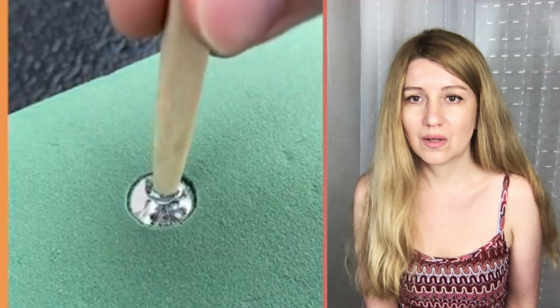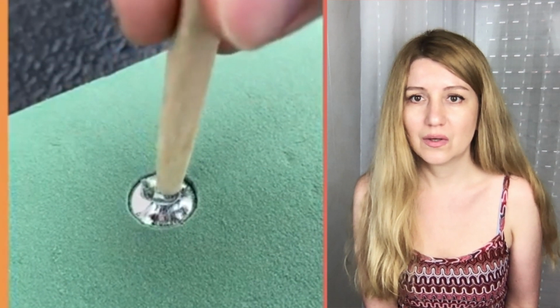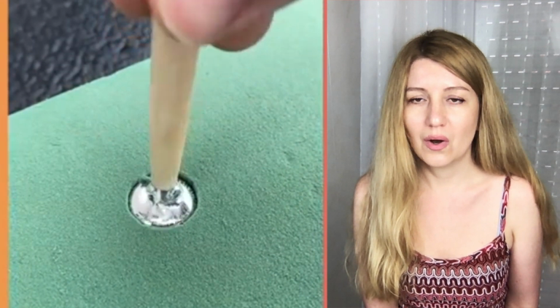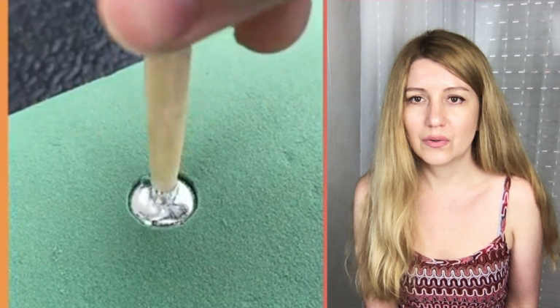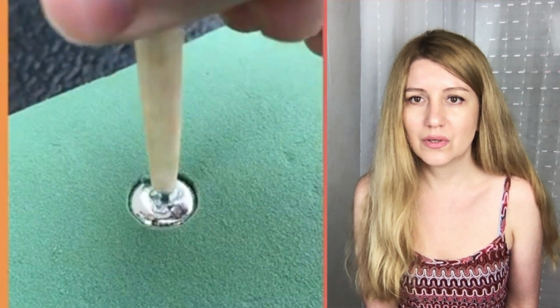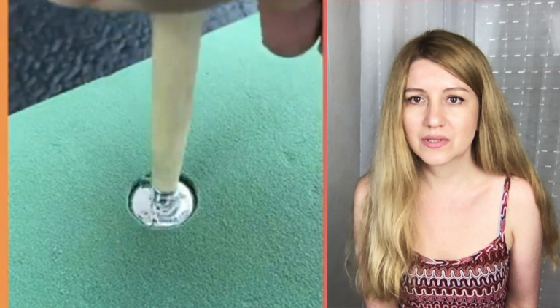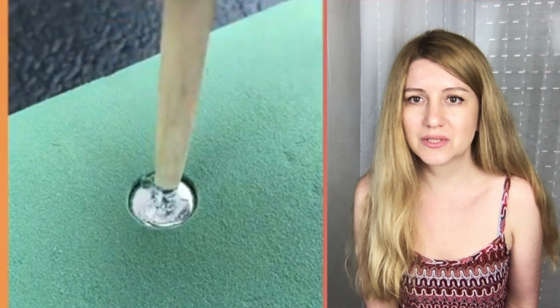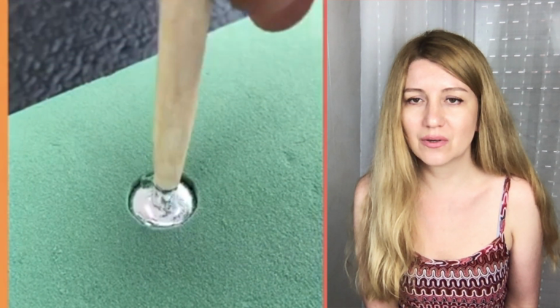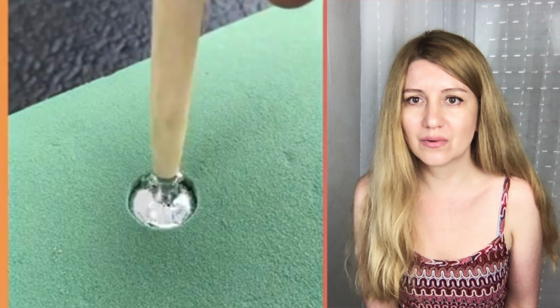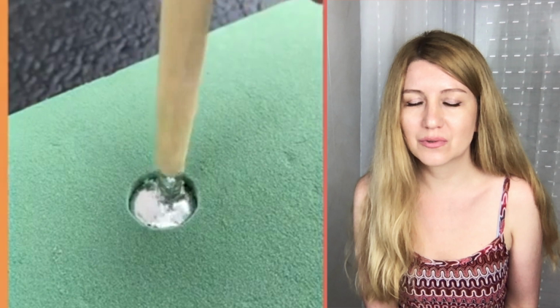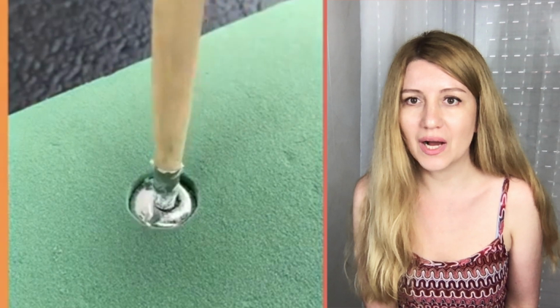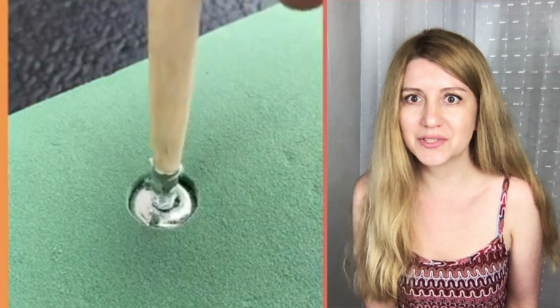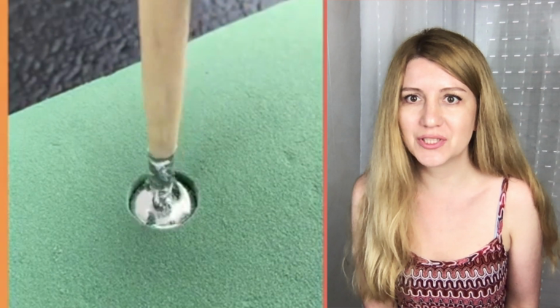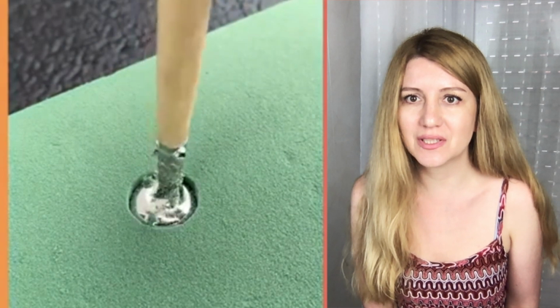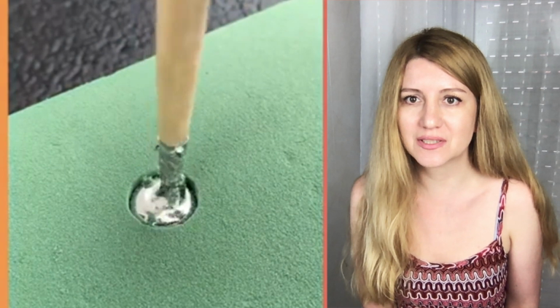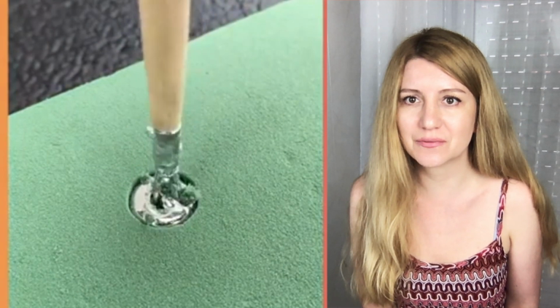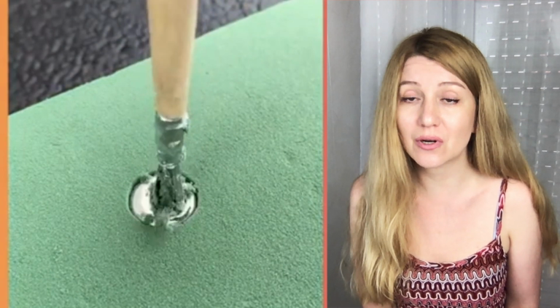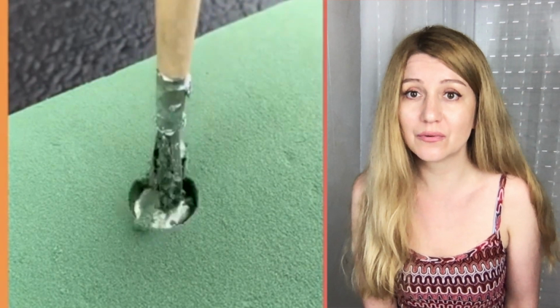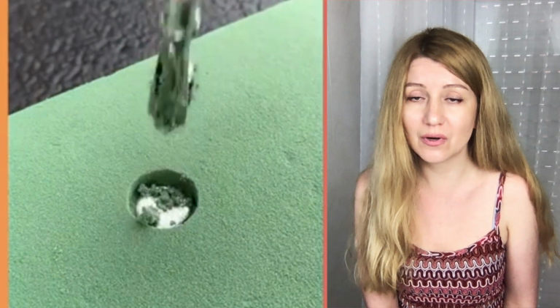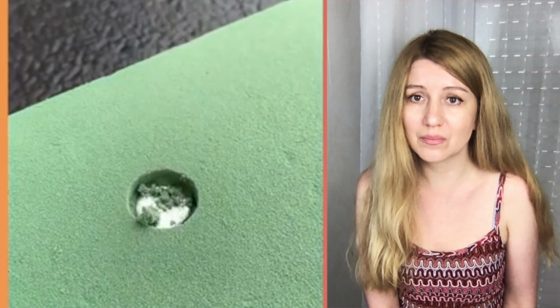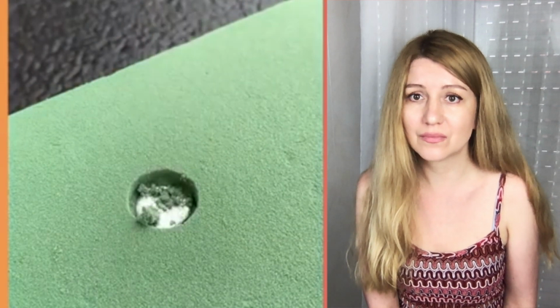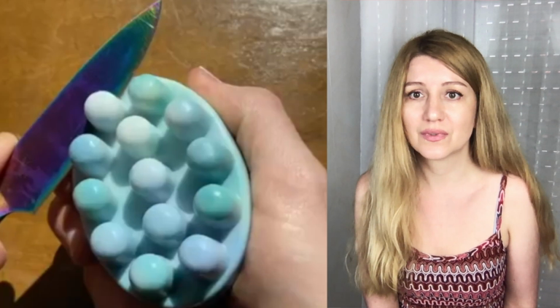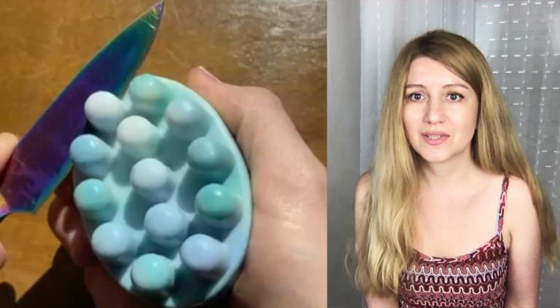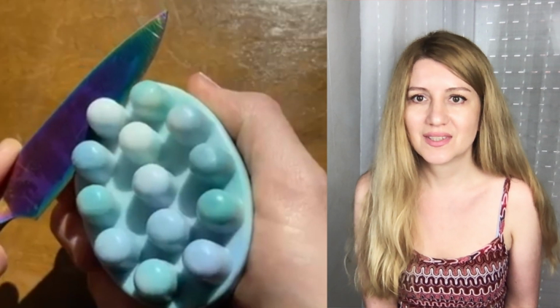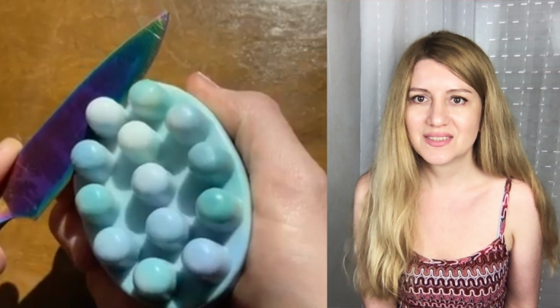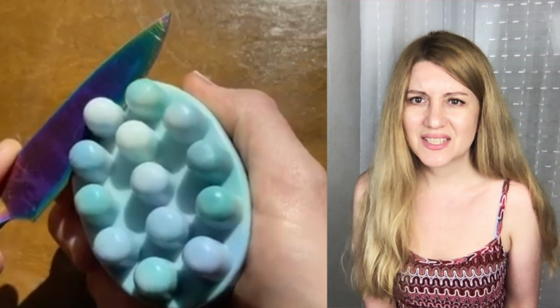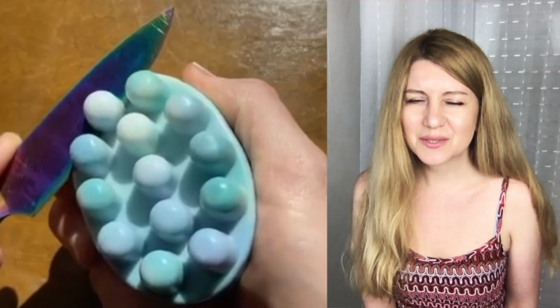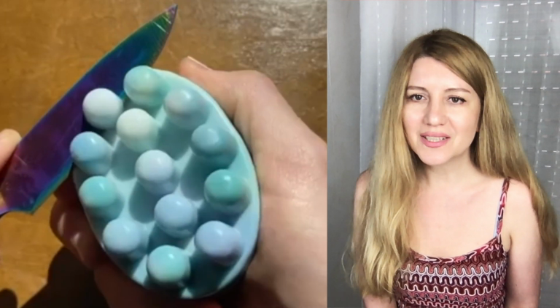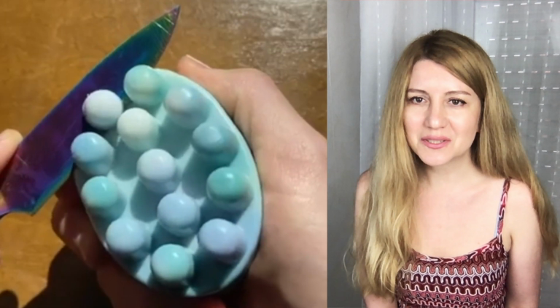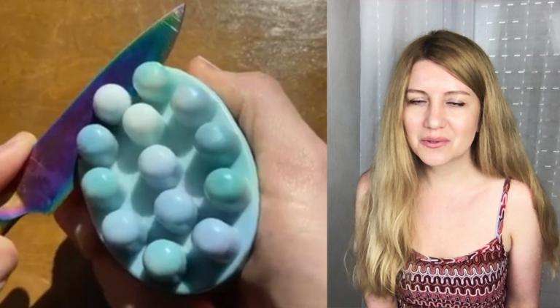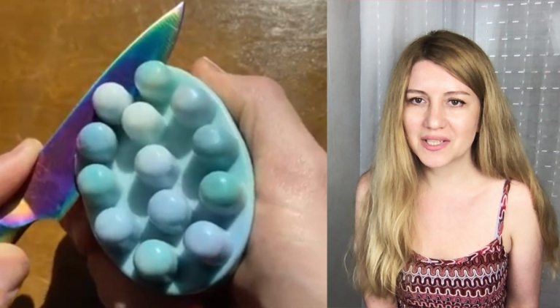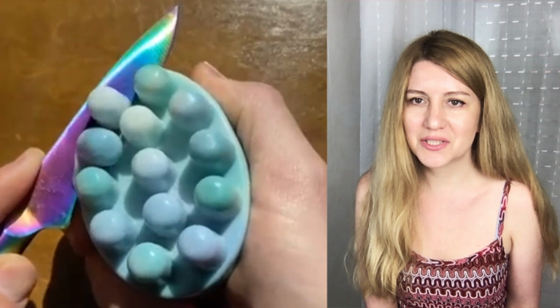It's so crunchy — it's a floral foam, that's why it's so crunchy.